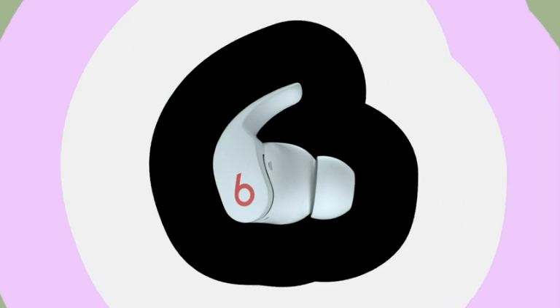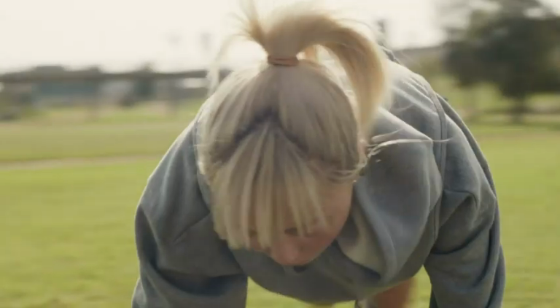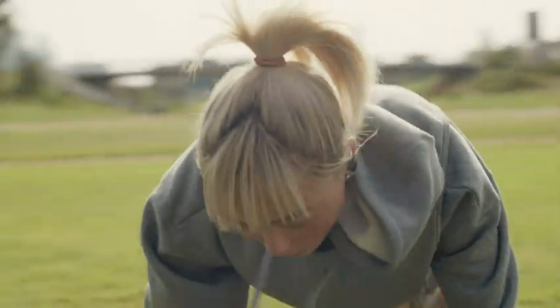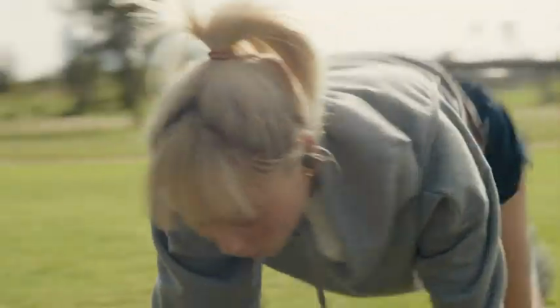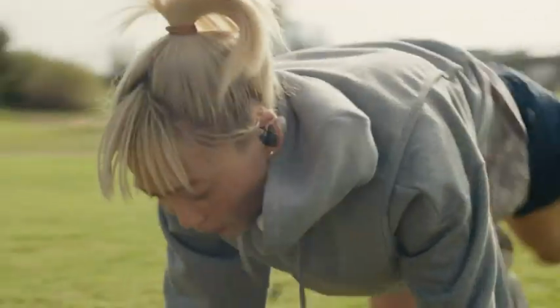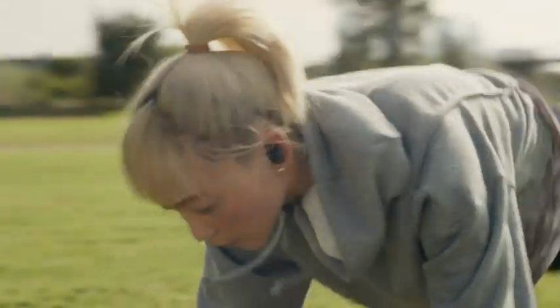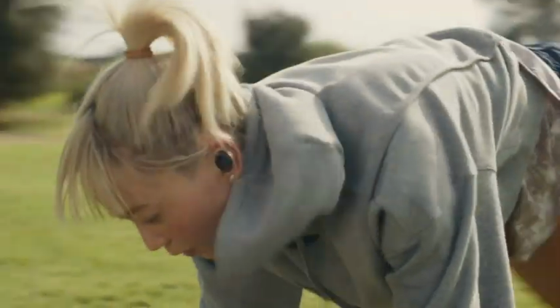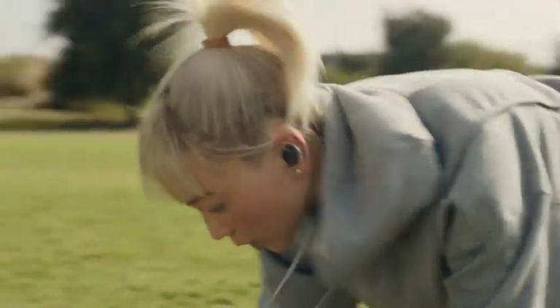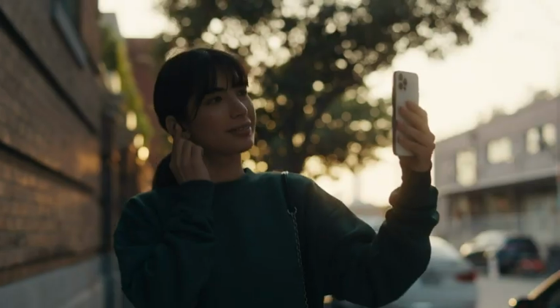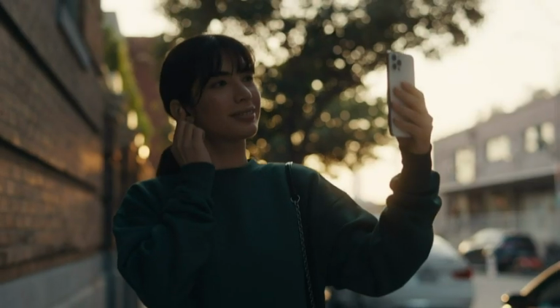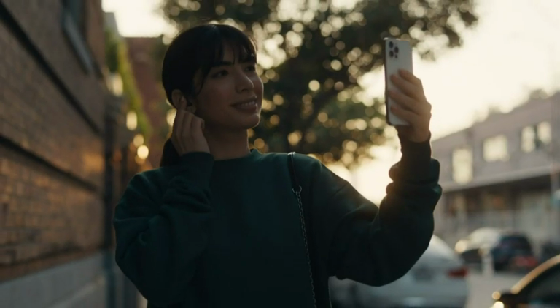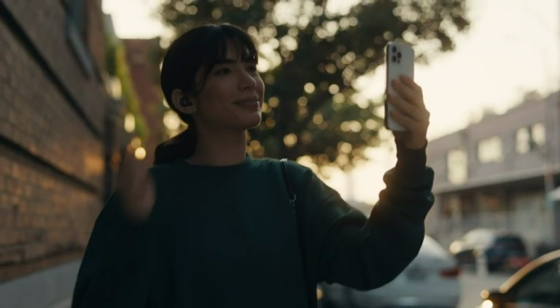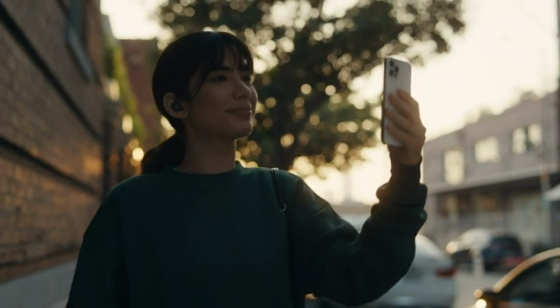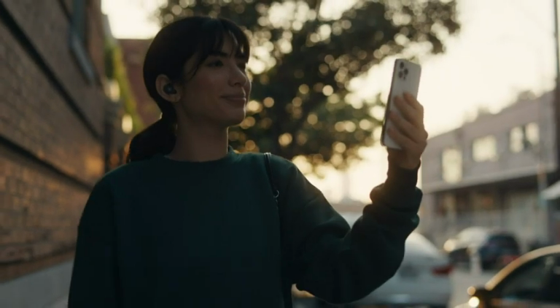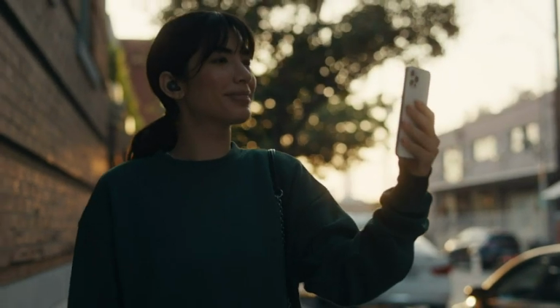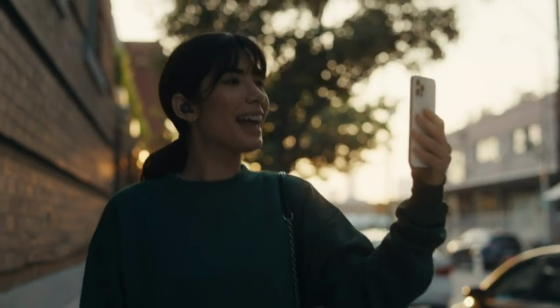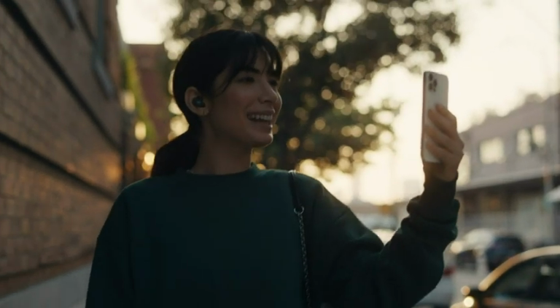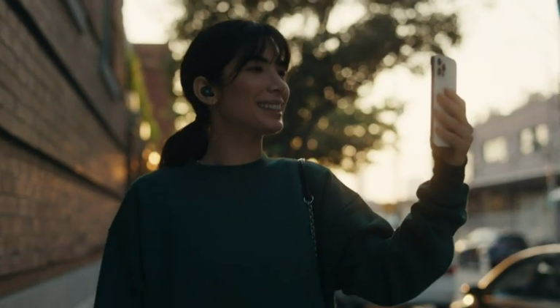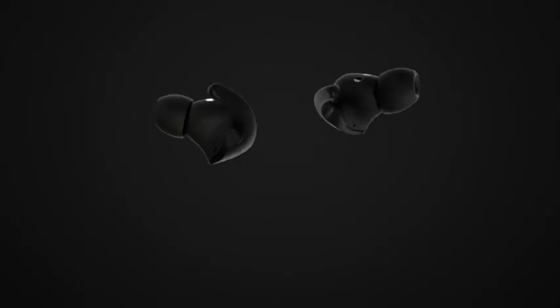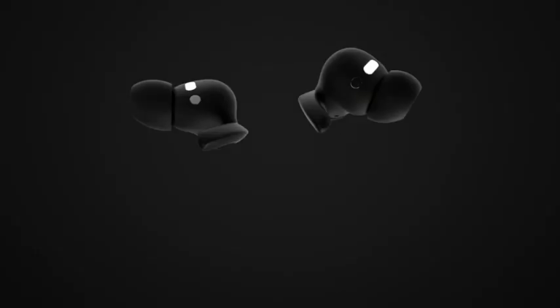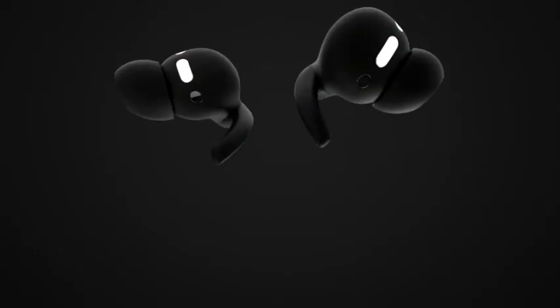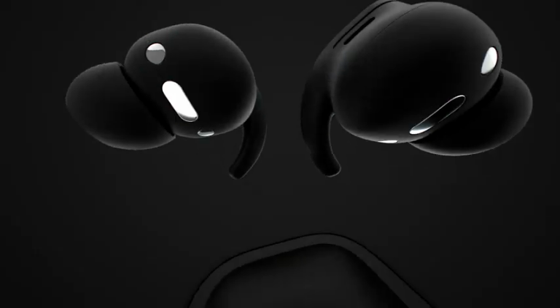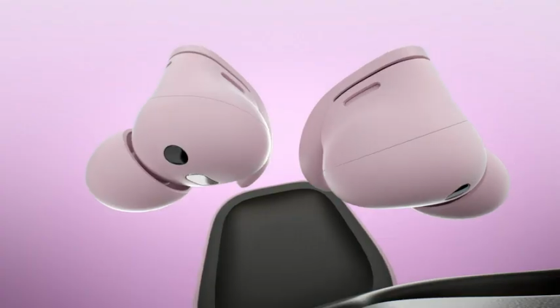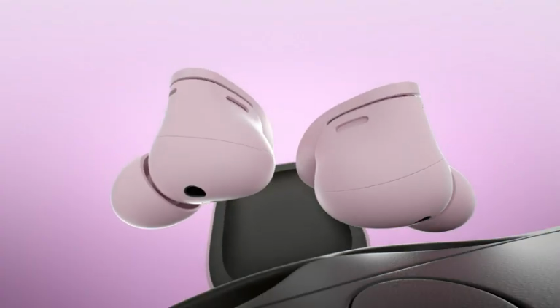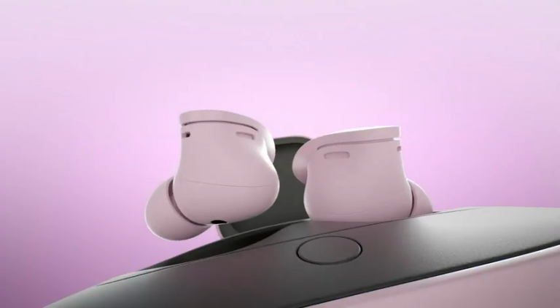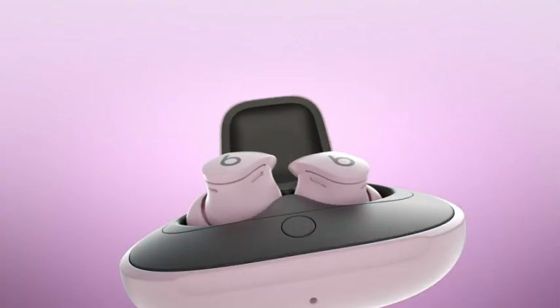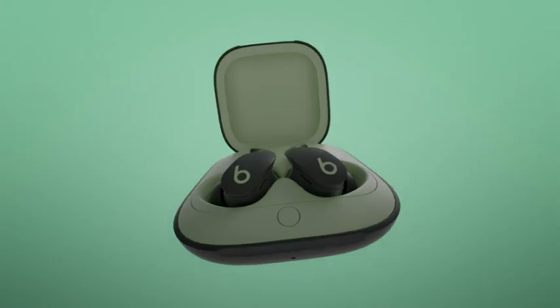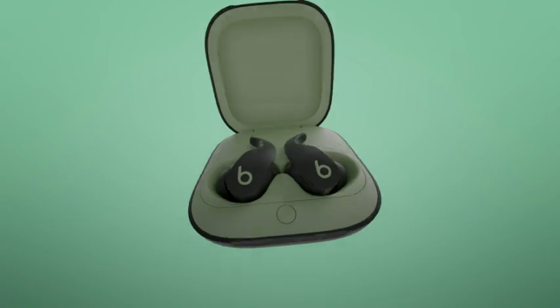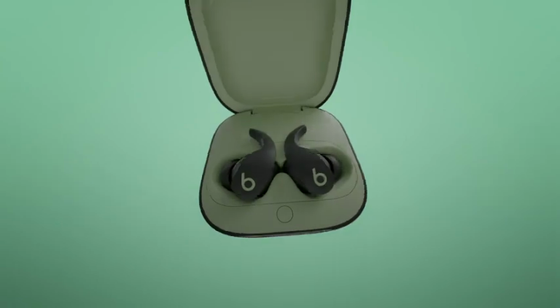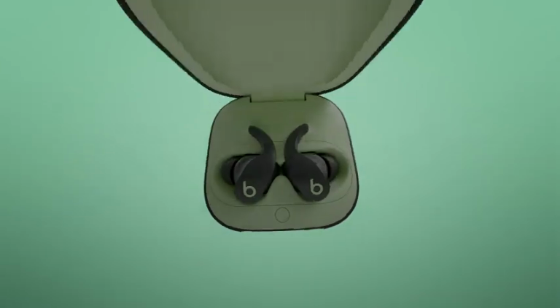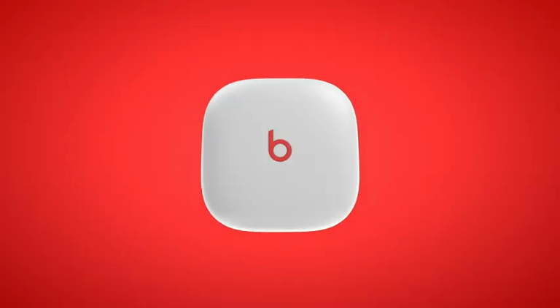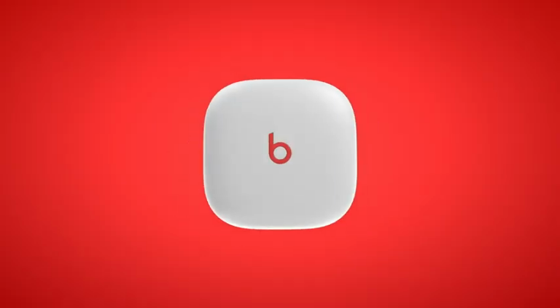So whether you're at the gym or on a work call, Beats Fit Pro are going to look, feel, and sound amazing.